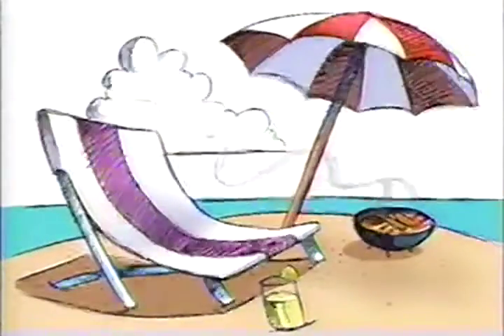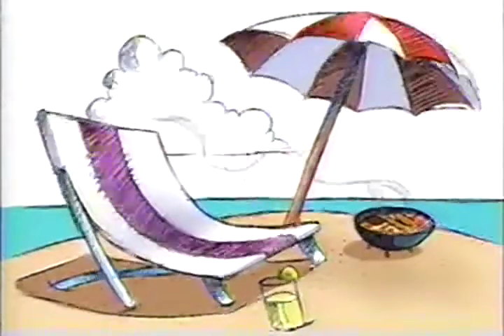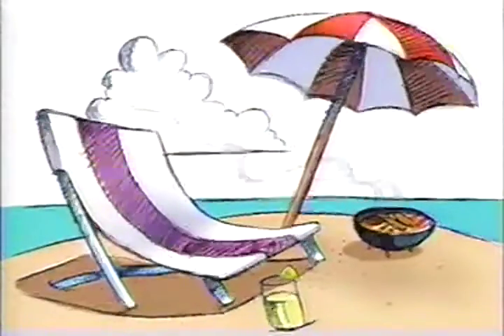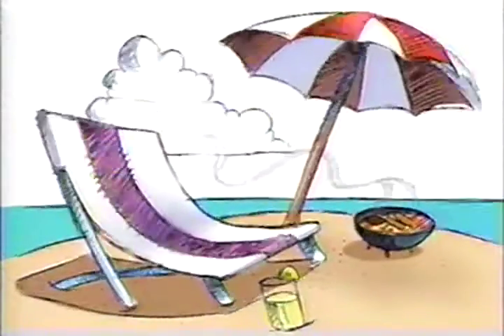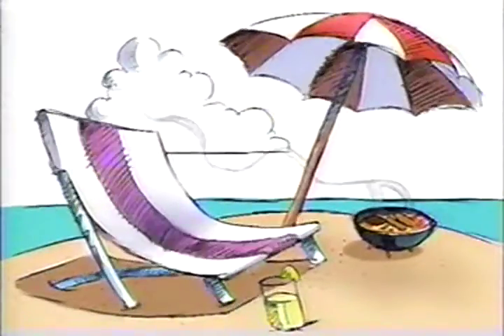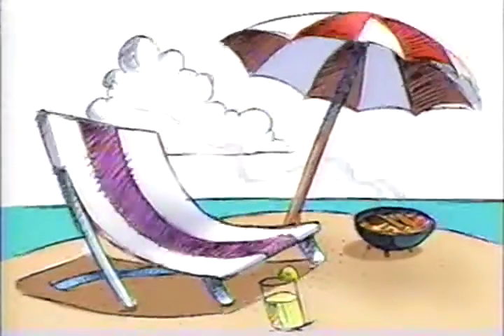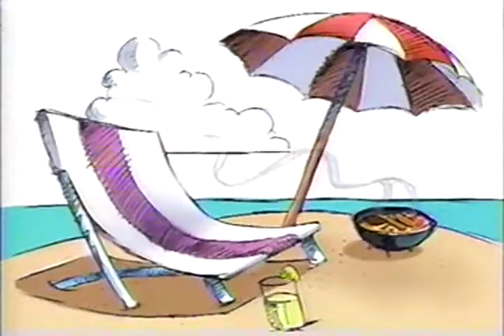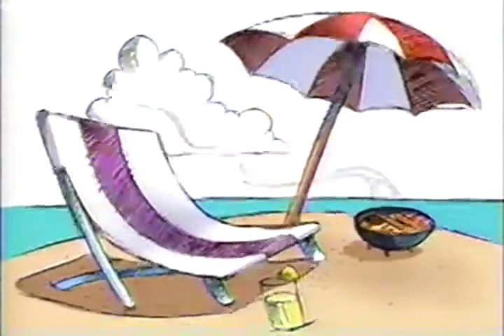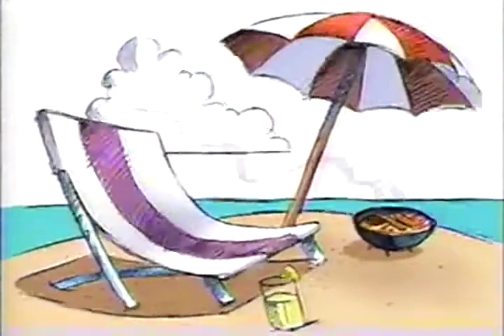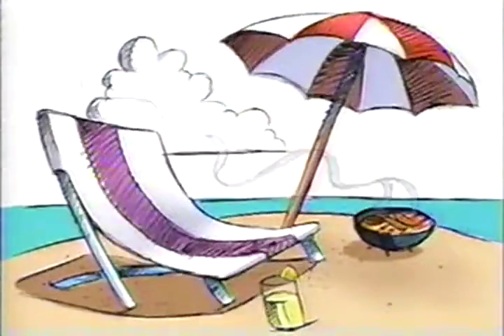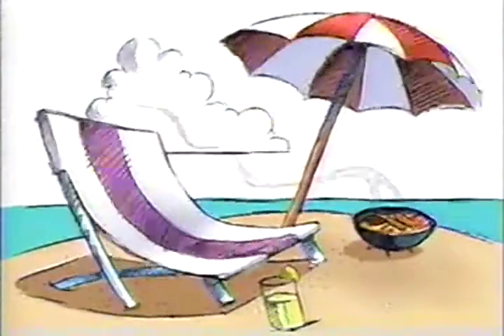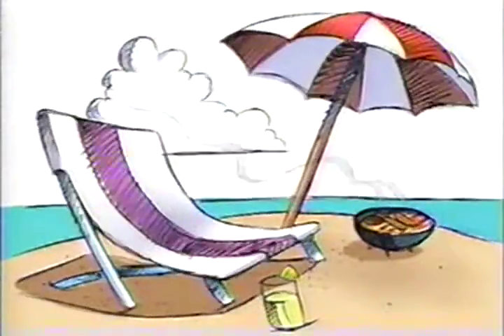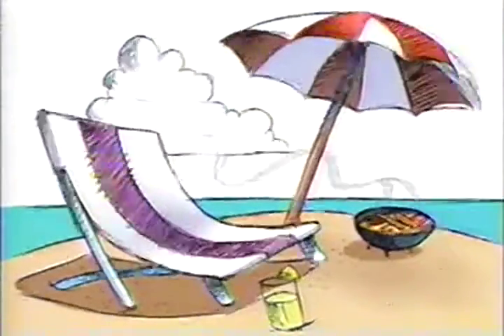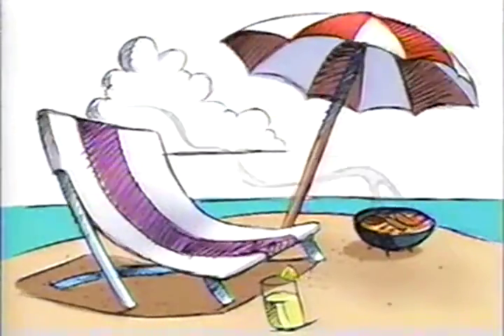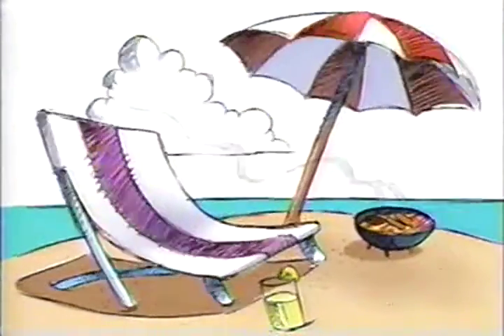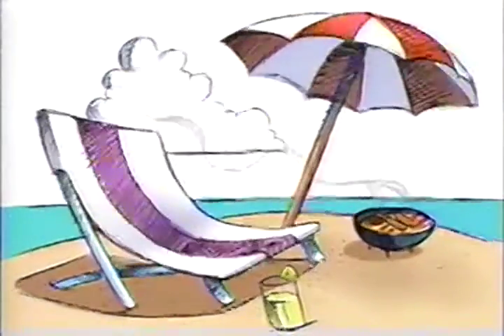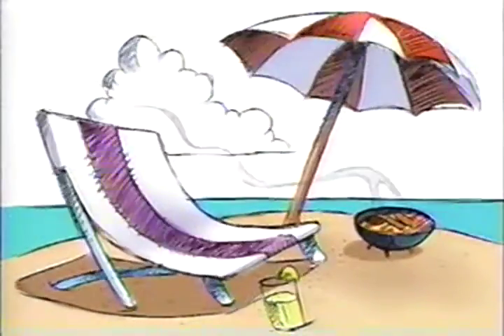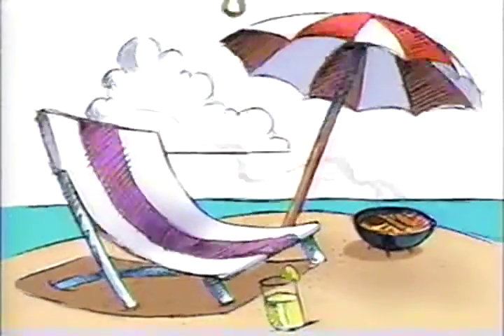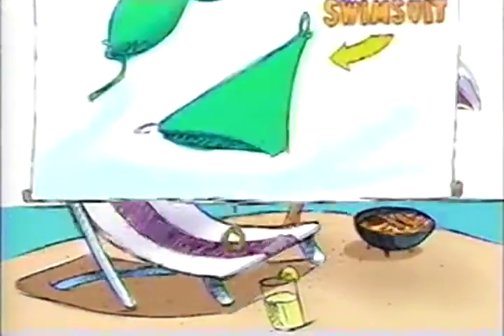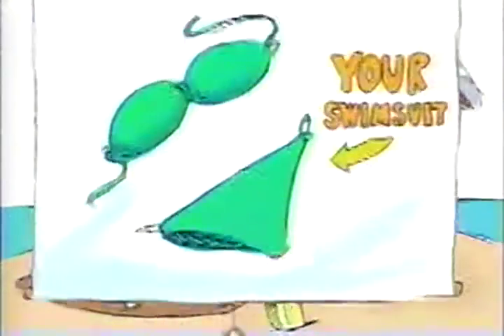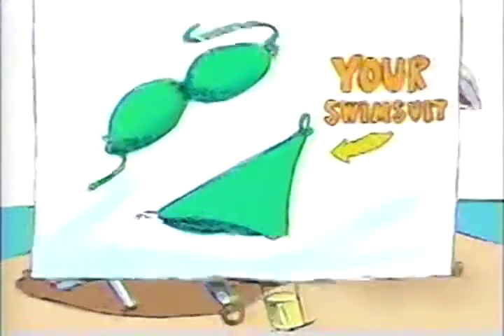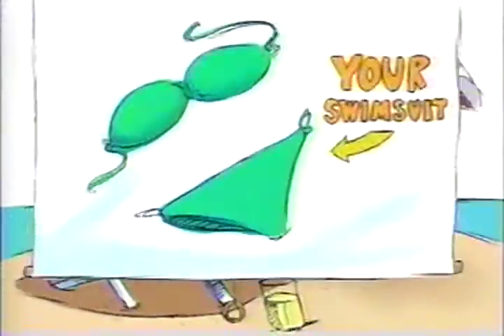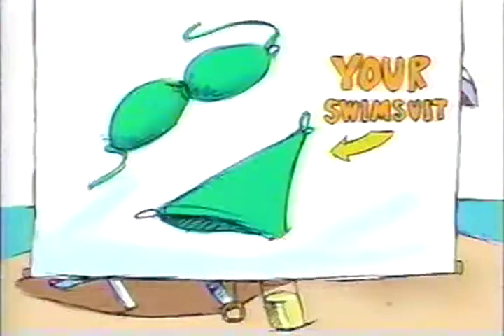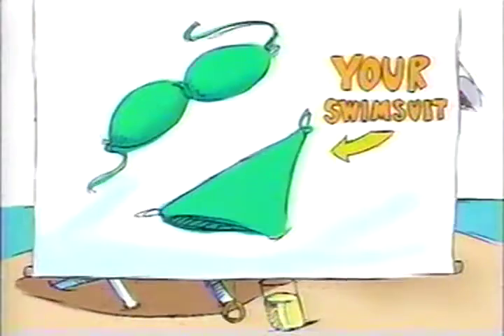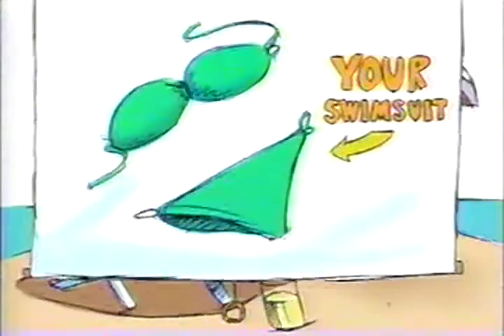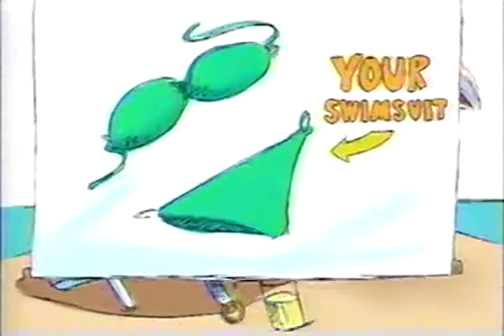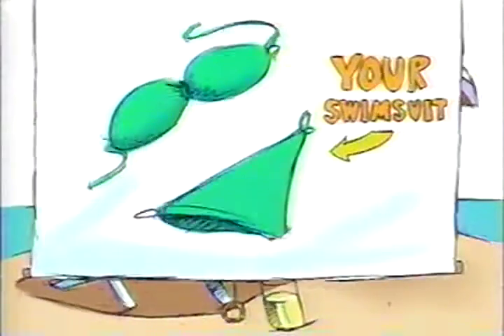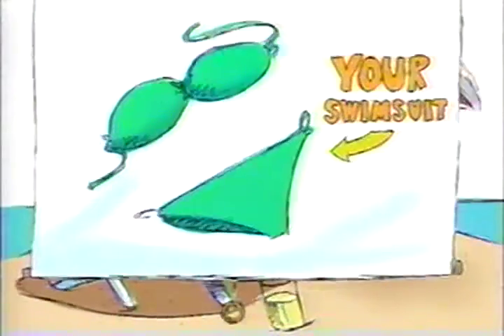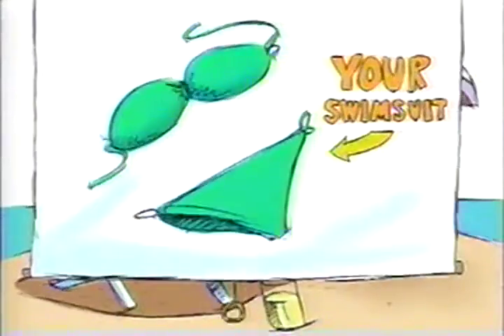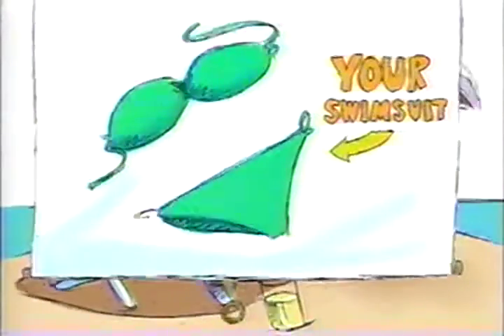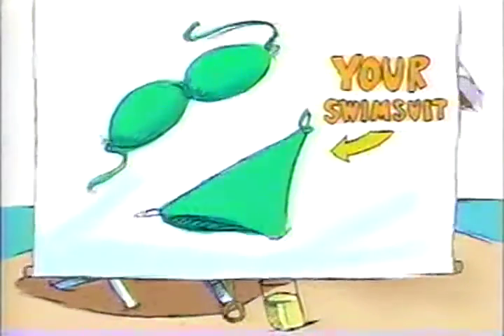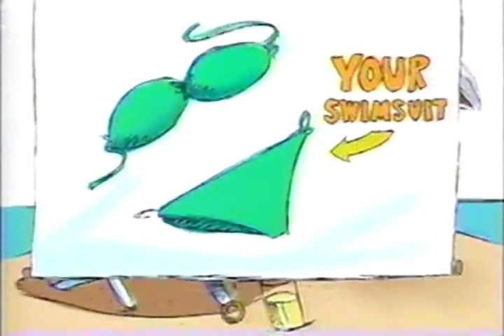Summer, beaches, barbecues, fun in the sun, swimsuits... oh no!